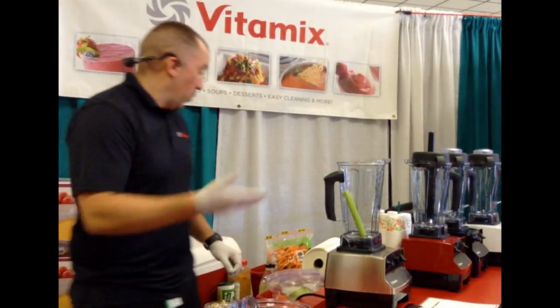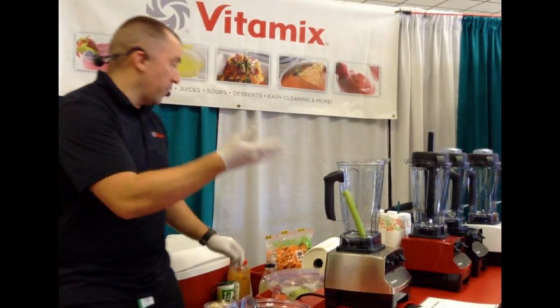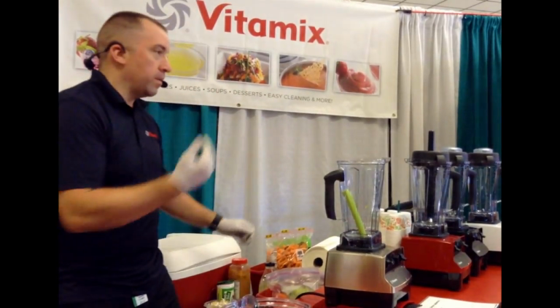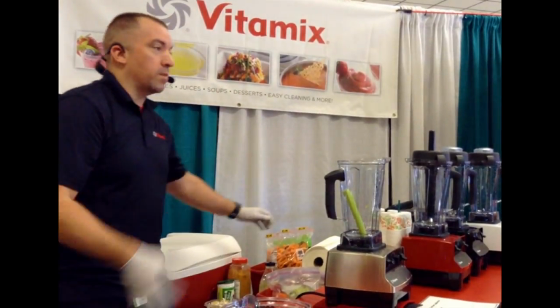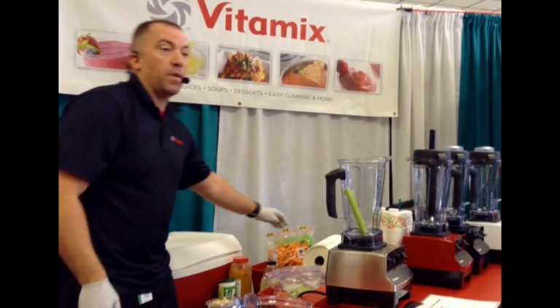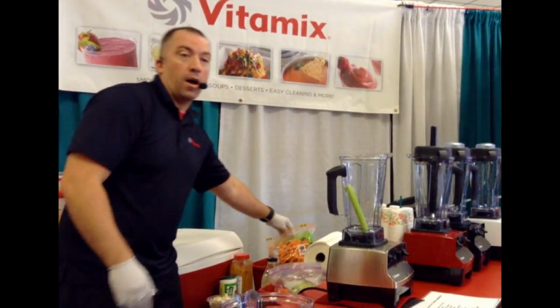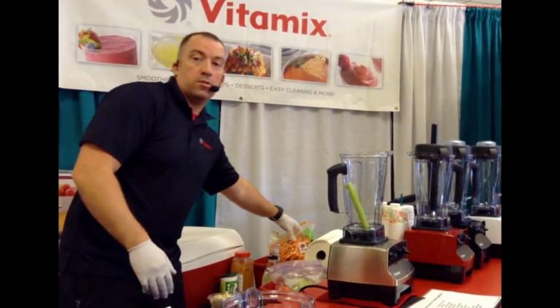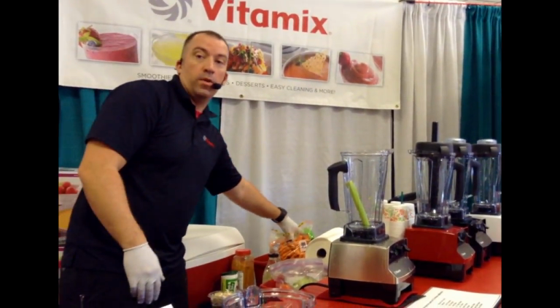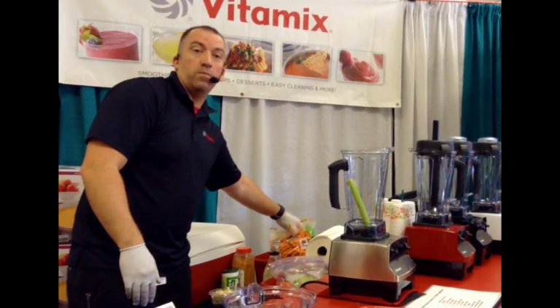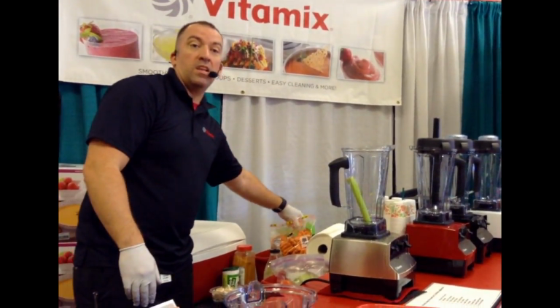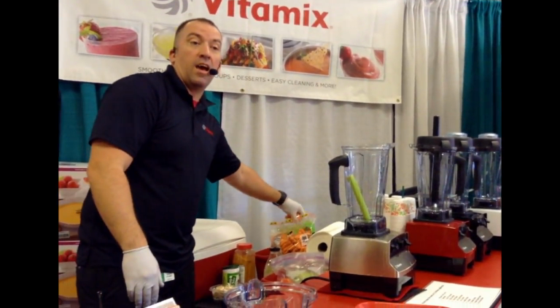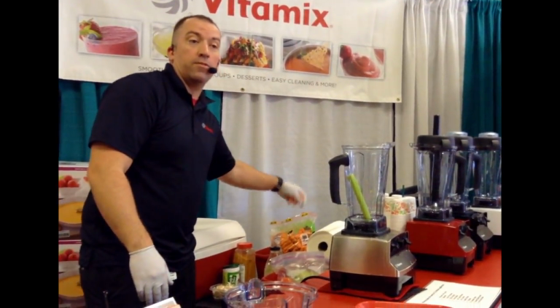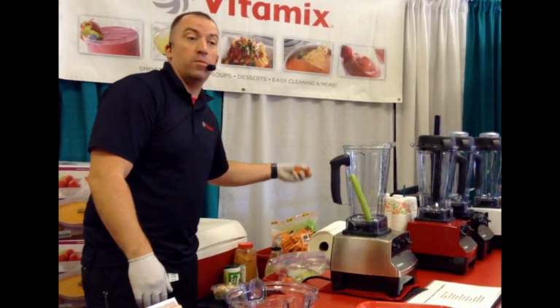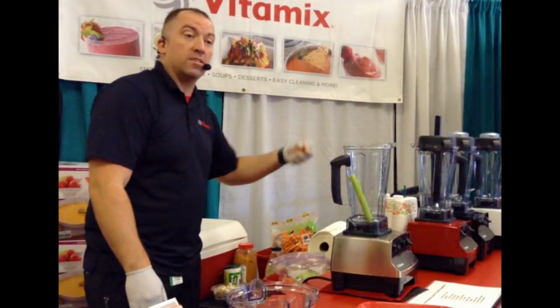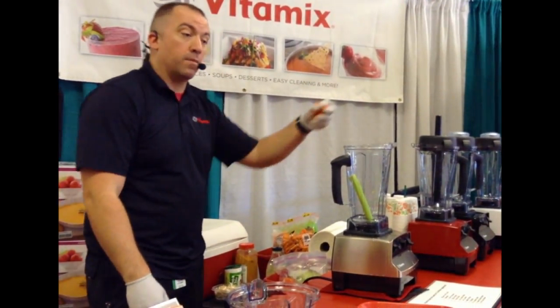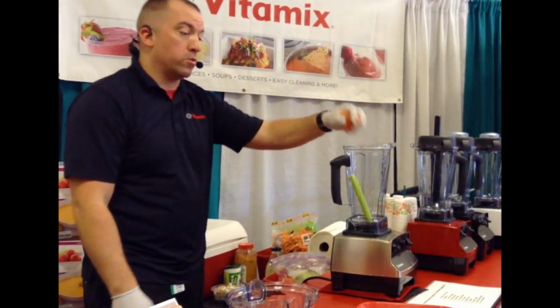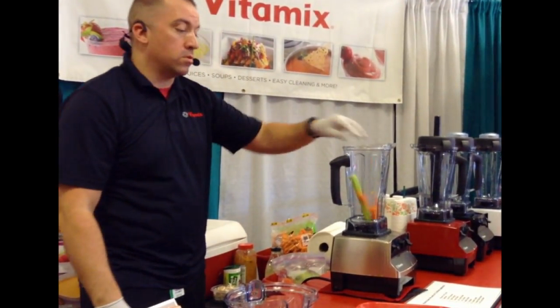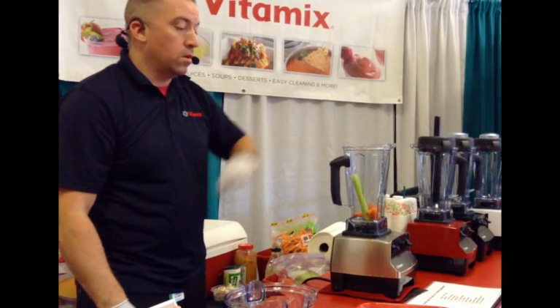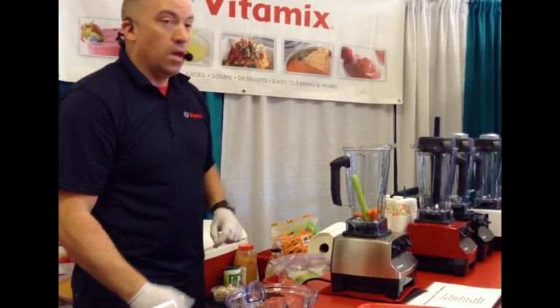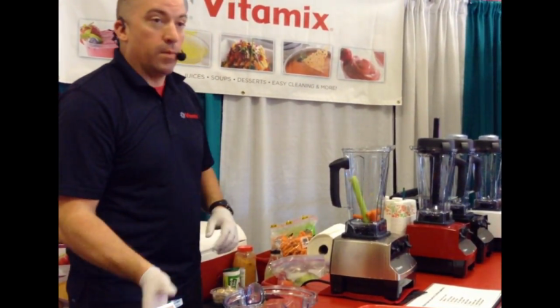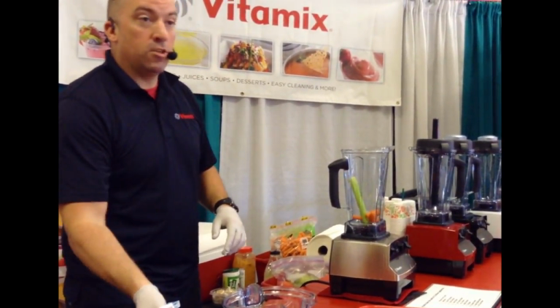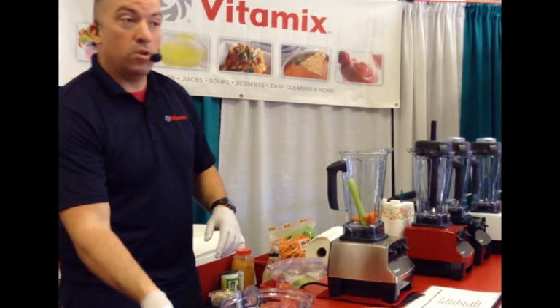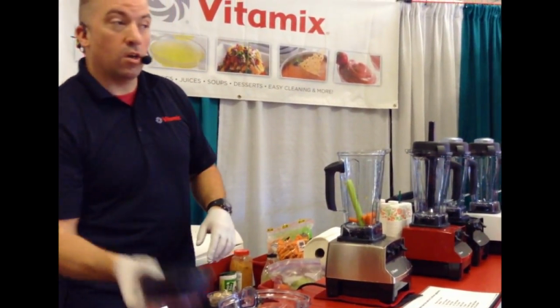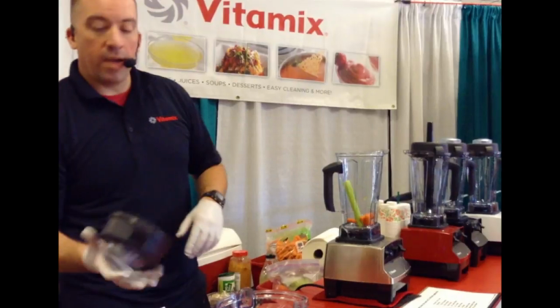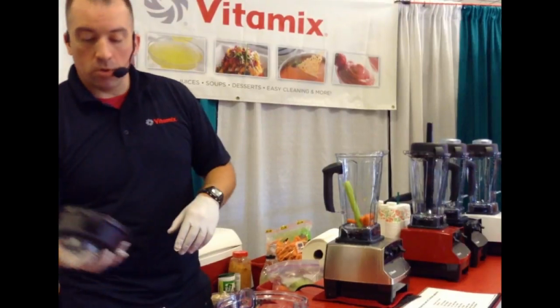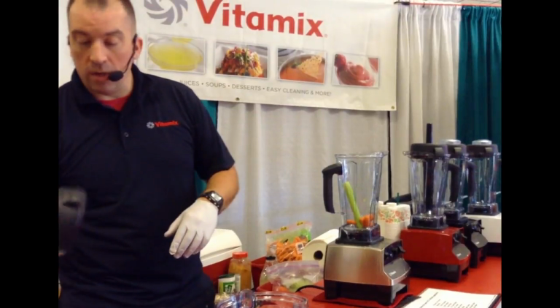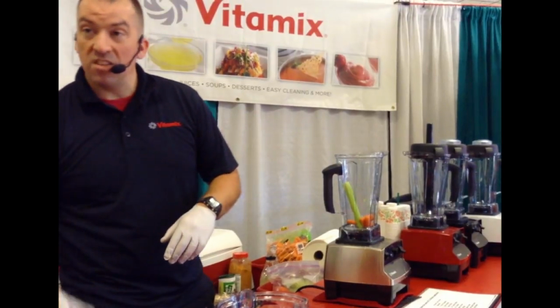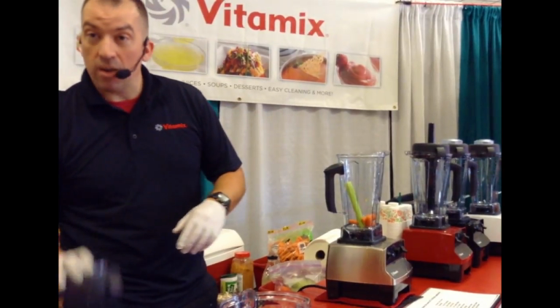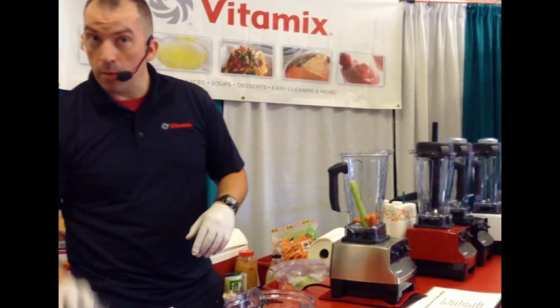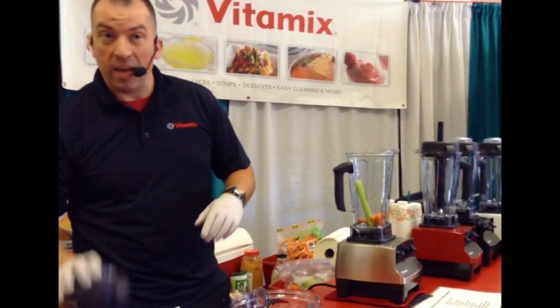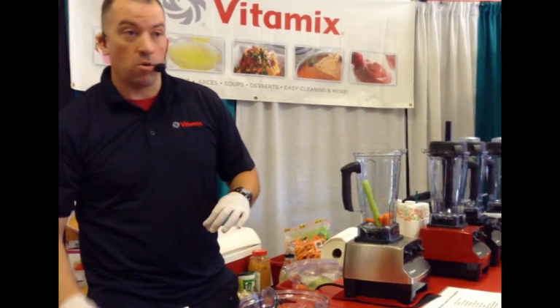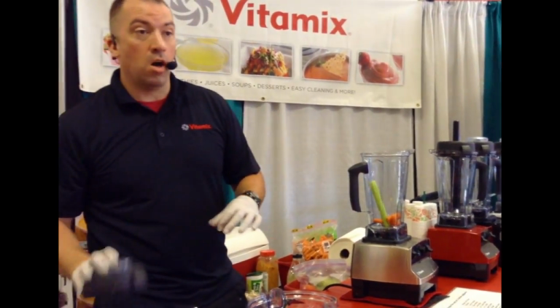With the Vitamix, I'm going to make a hot soup in a minute and a half, two minutes at the most. I'm going to do it using all natural ingredients and they're going to remain raw.